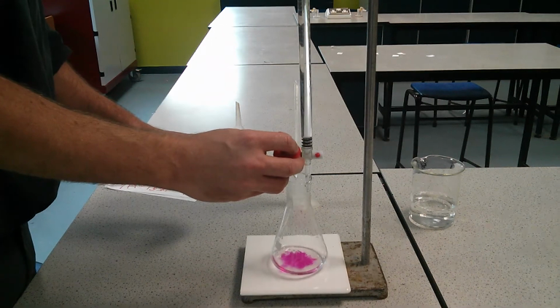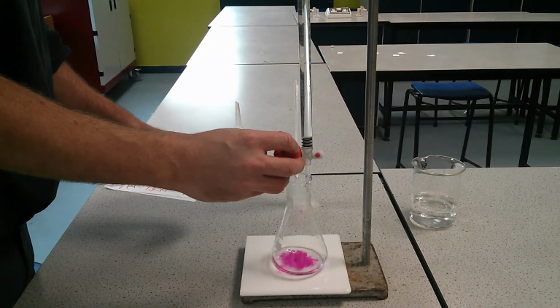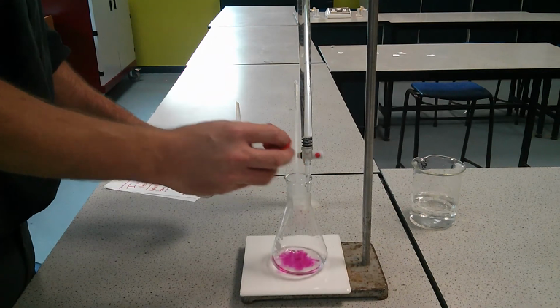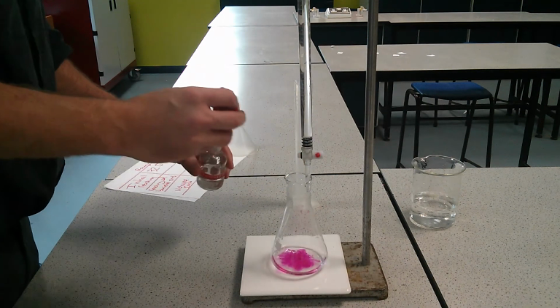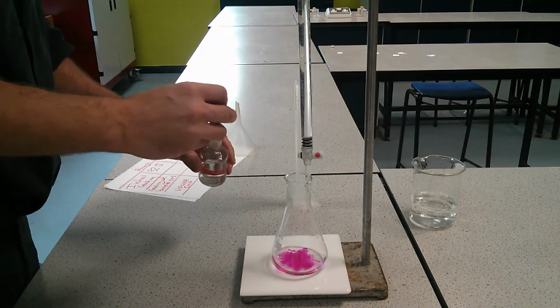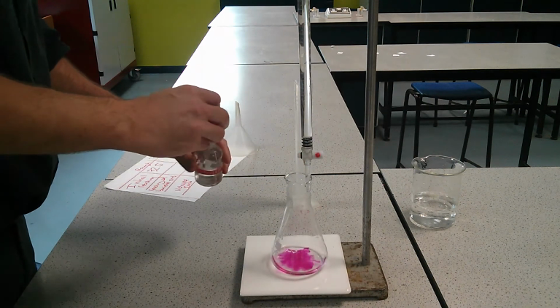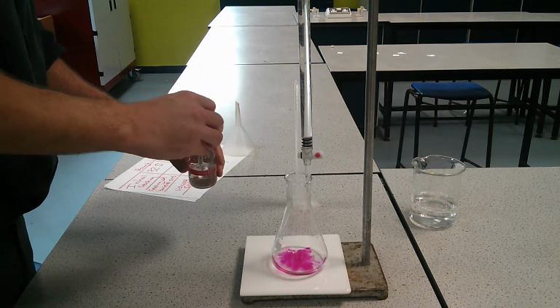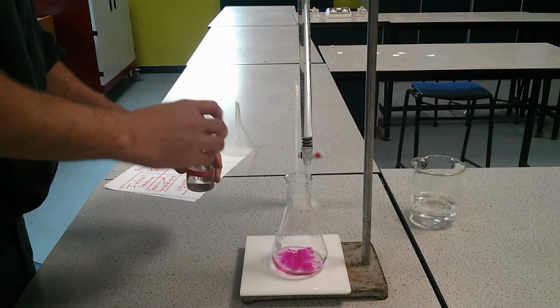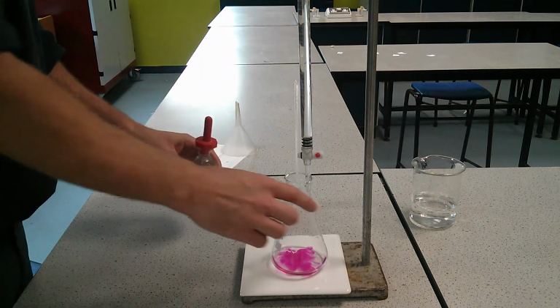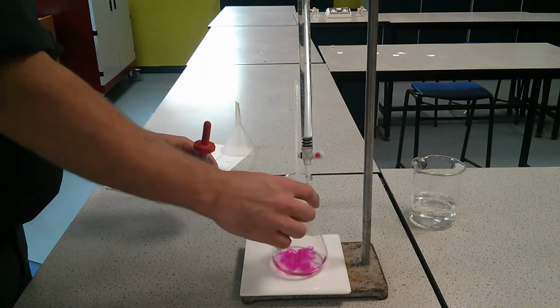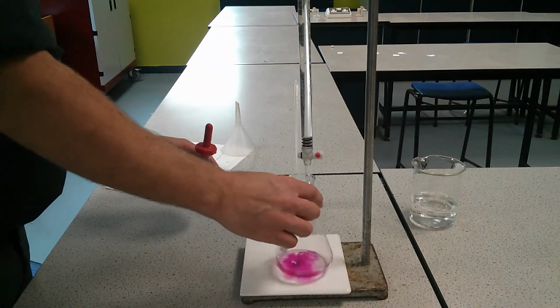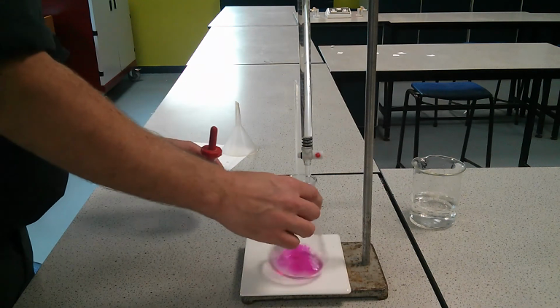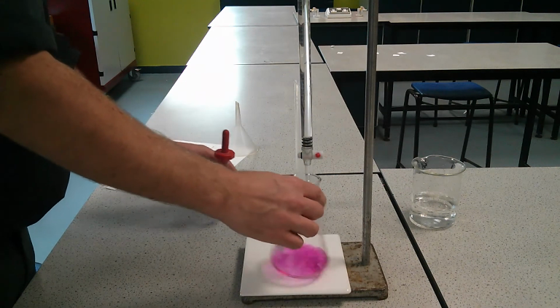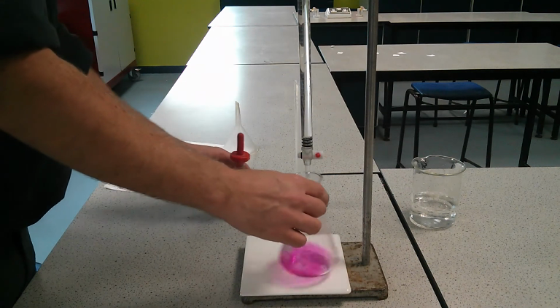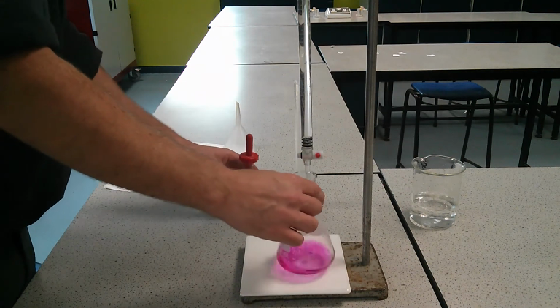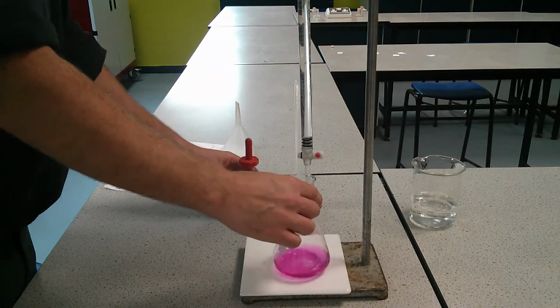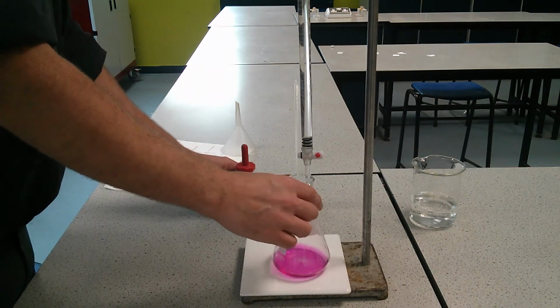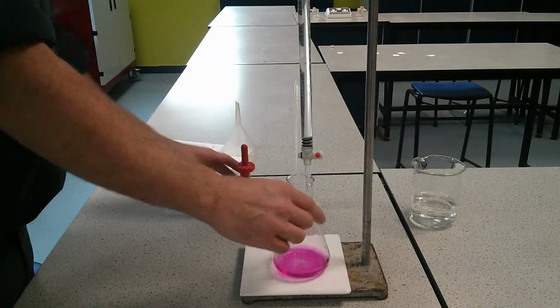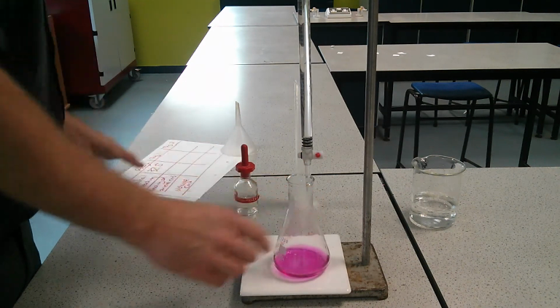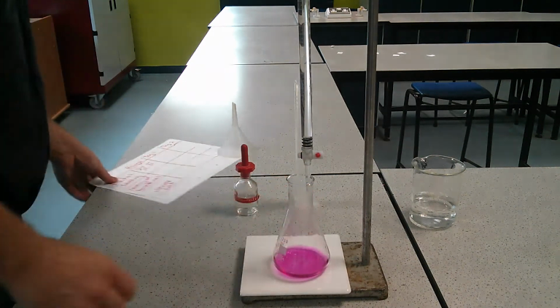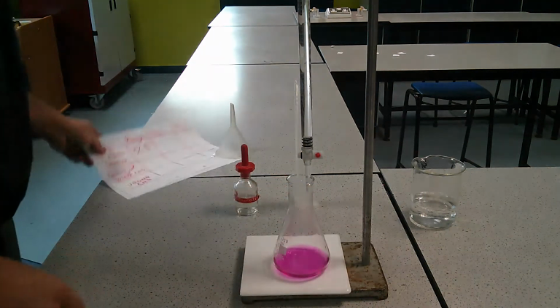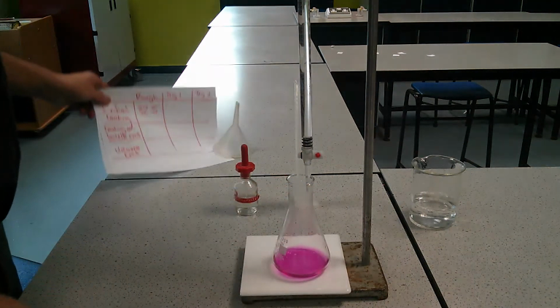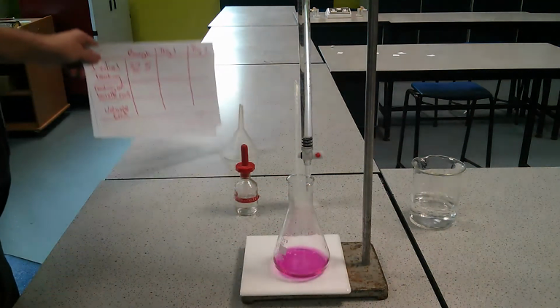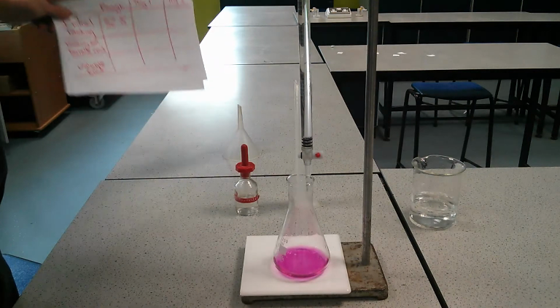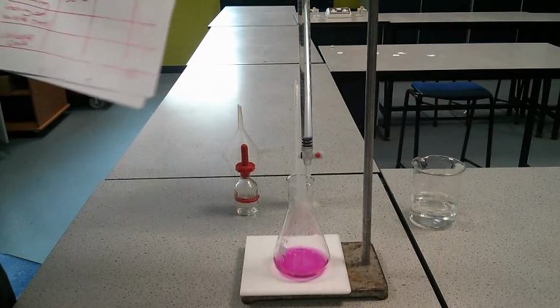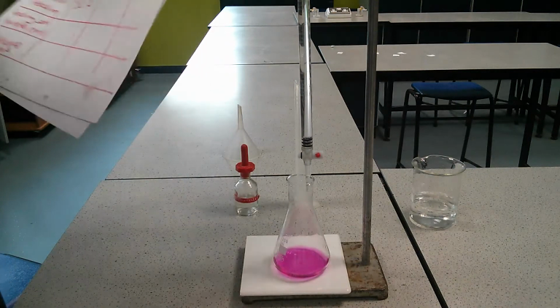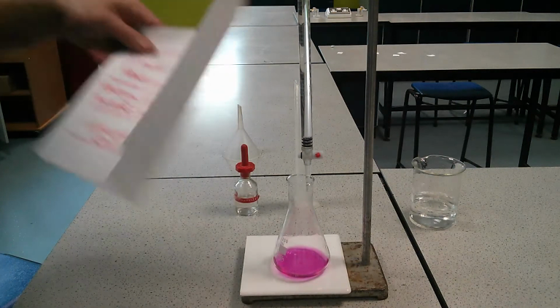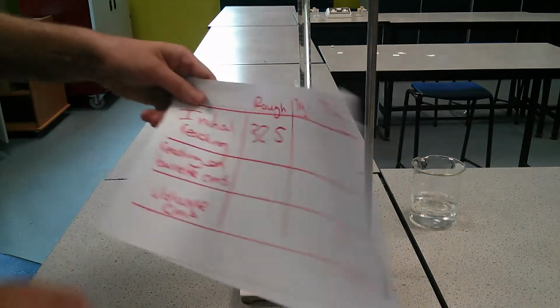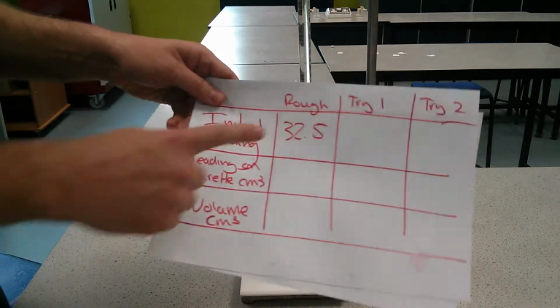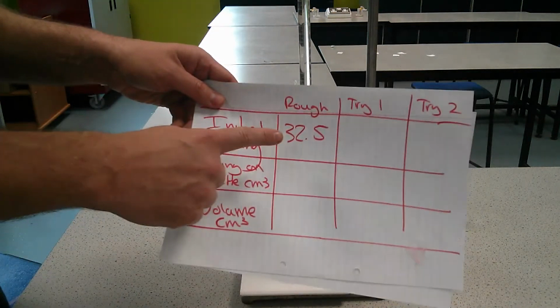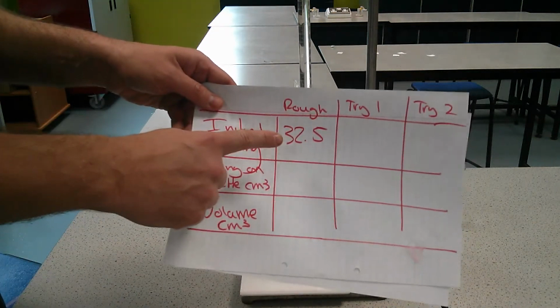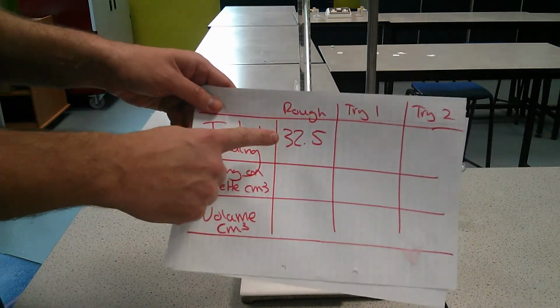And as you can see, it's gone purple. Our initial reading, or our rough reading, was 32.